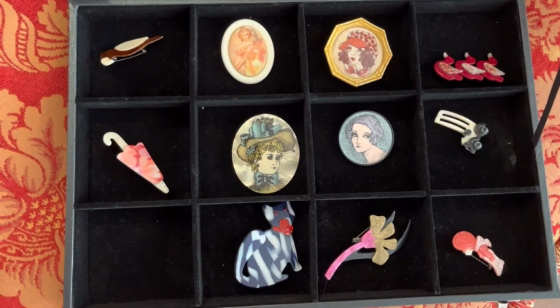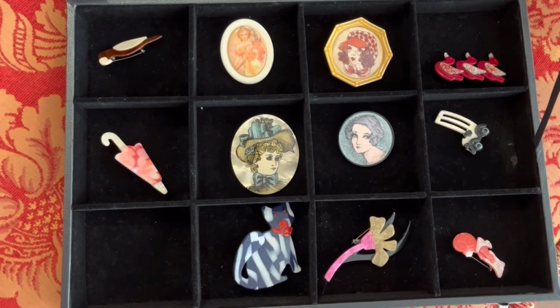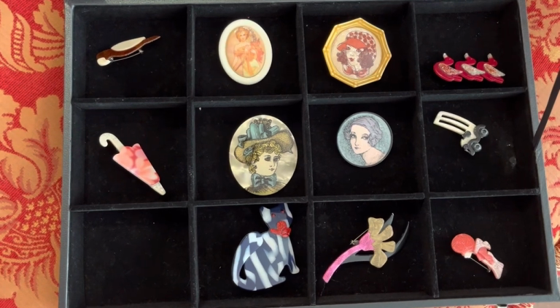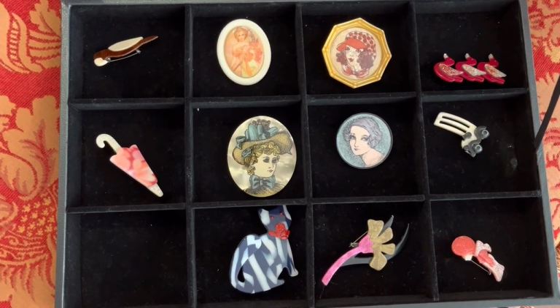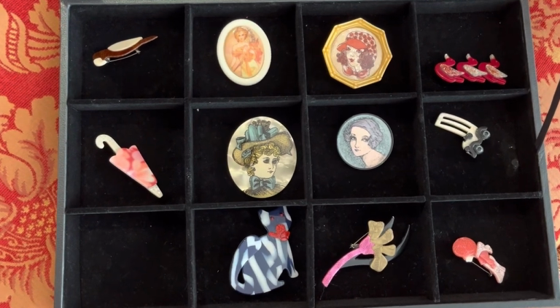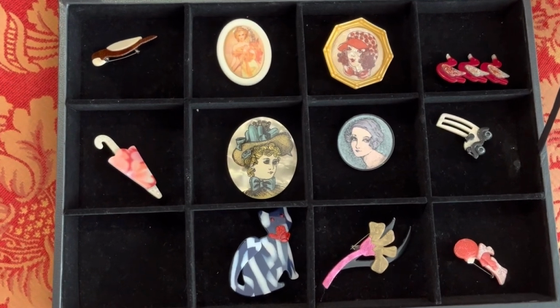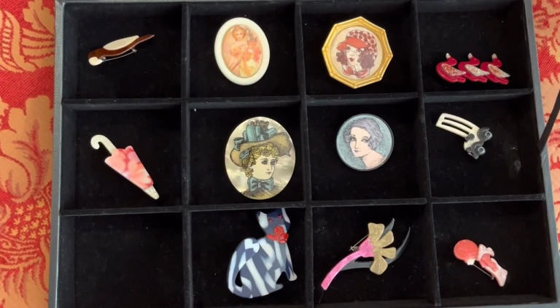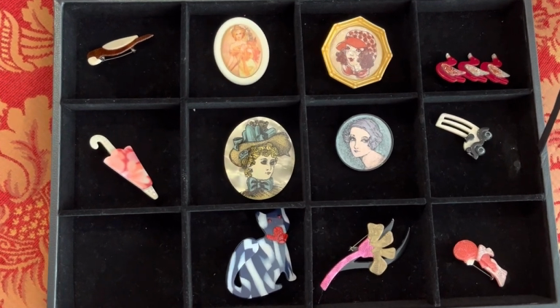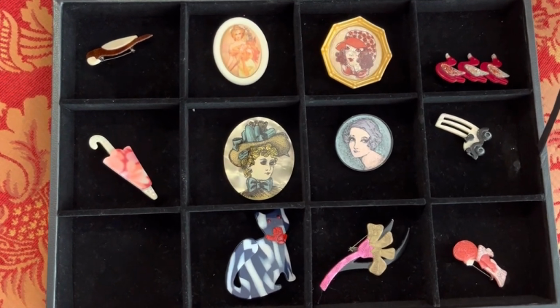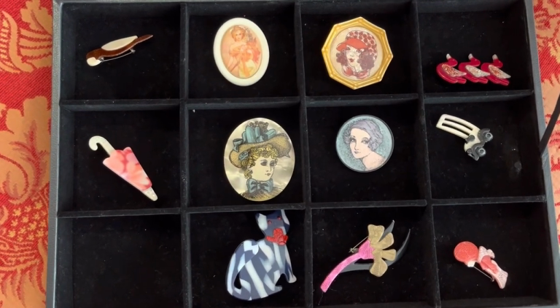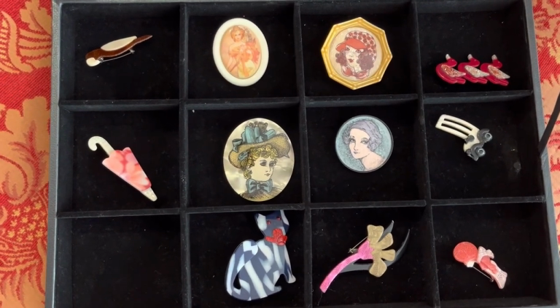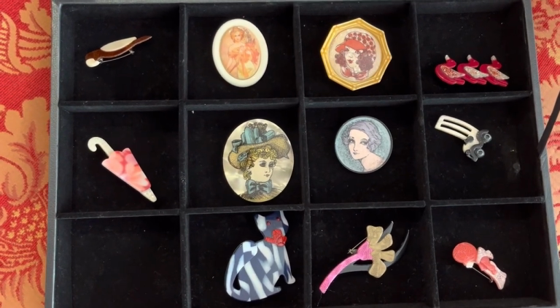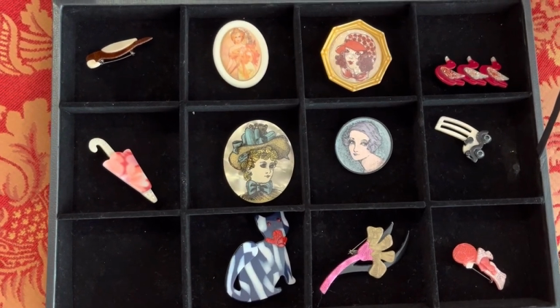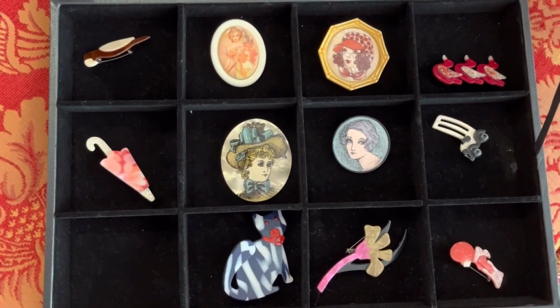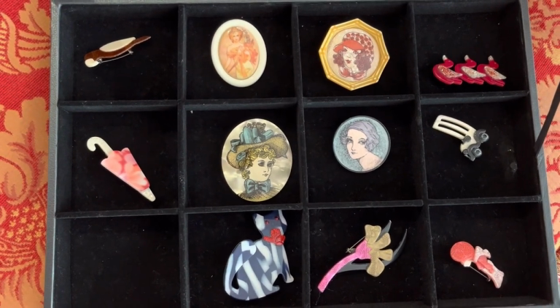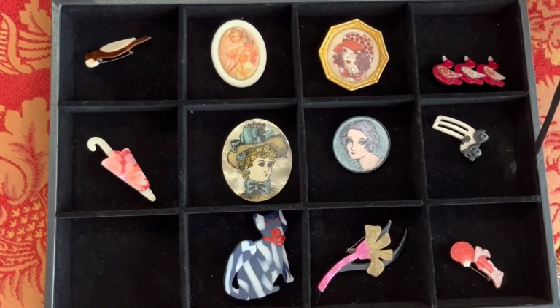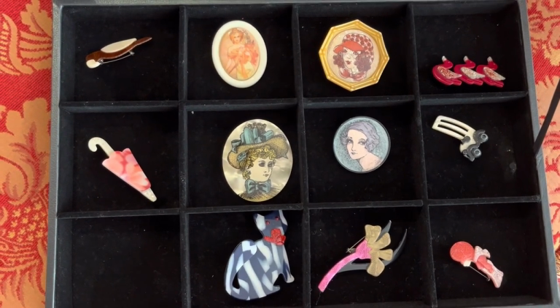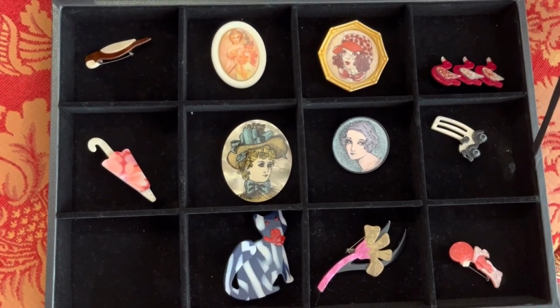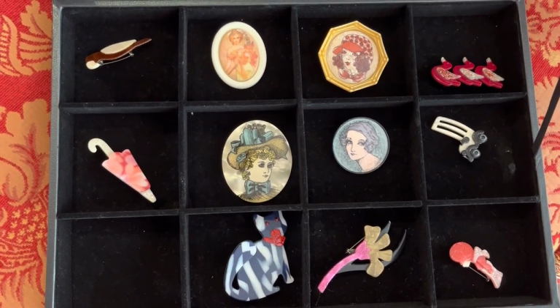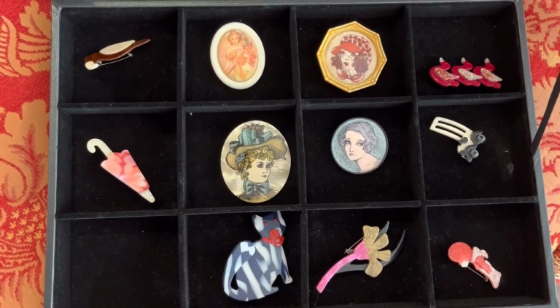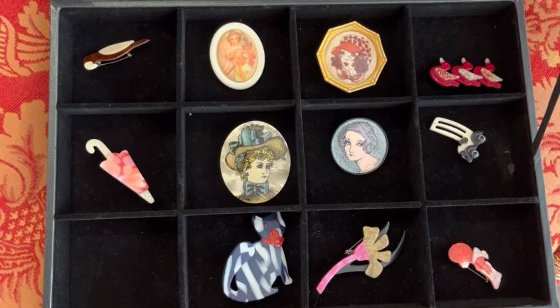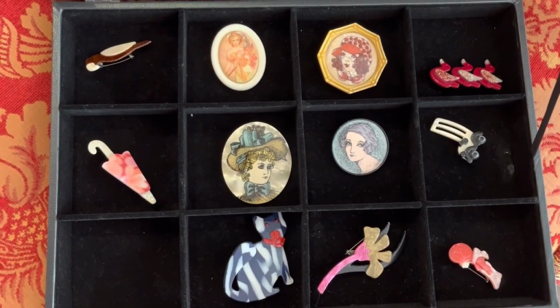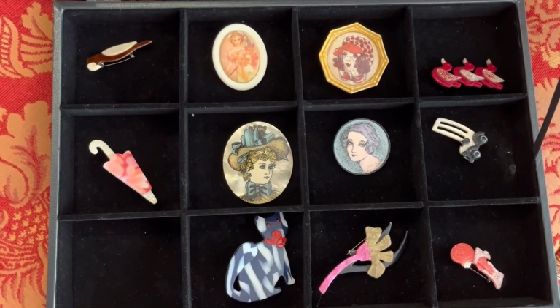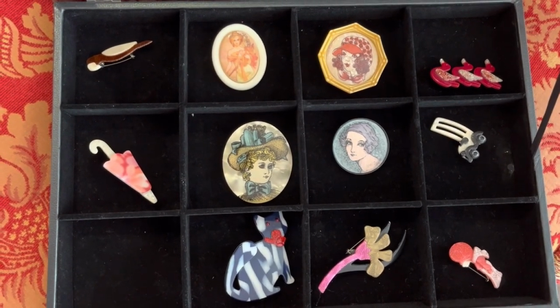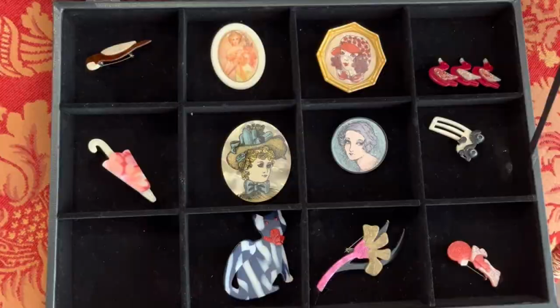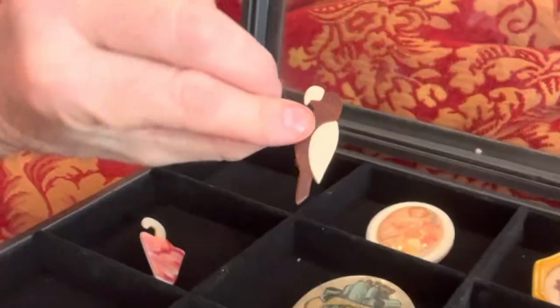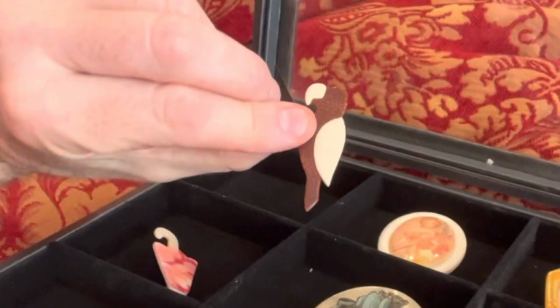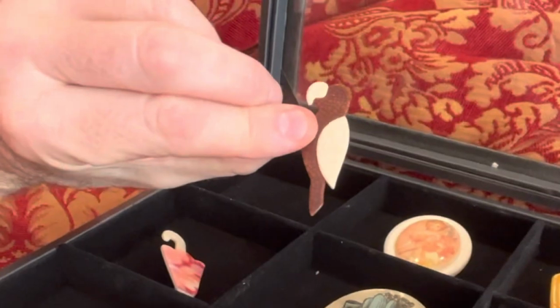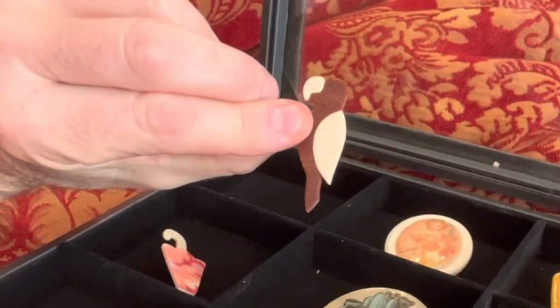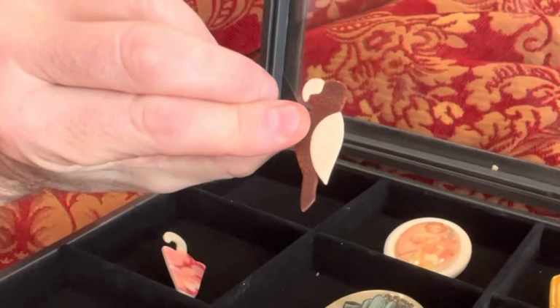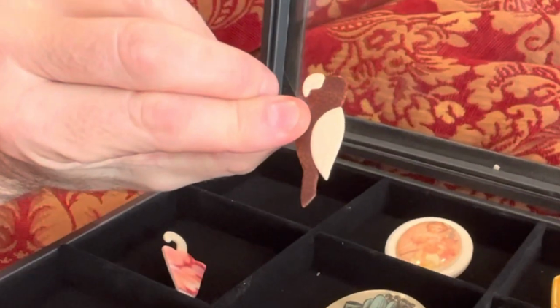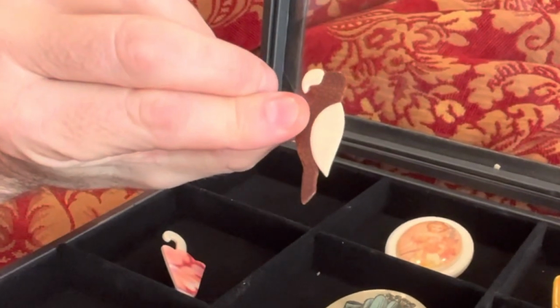Which one is your favourite? I think for me - not the most expensive, but definitely the funniest - it's got to be the little parrot.